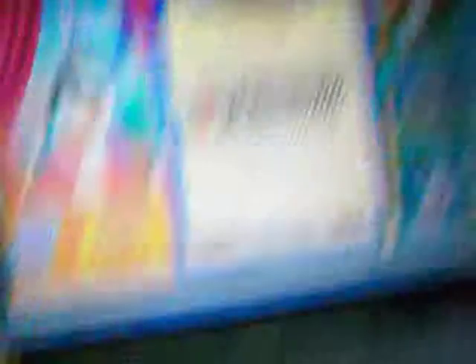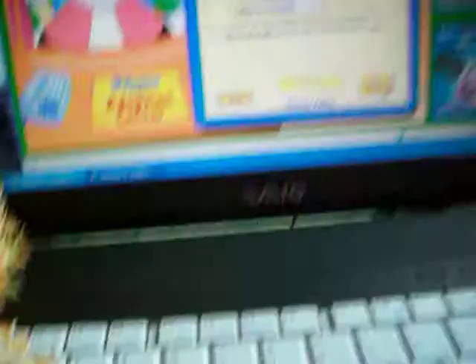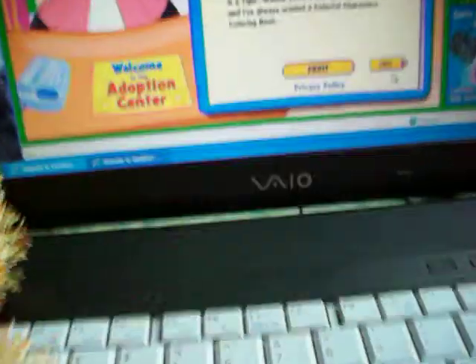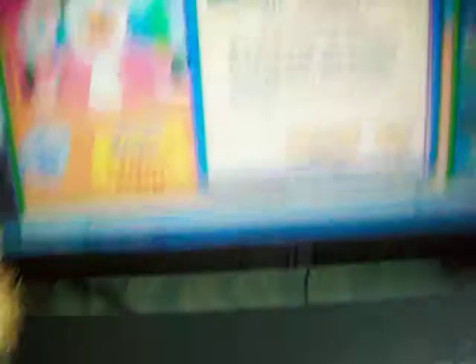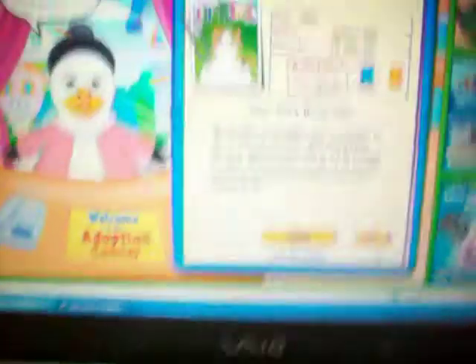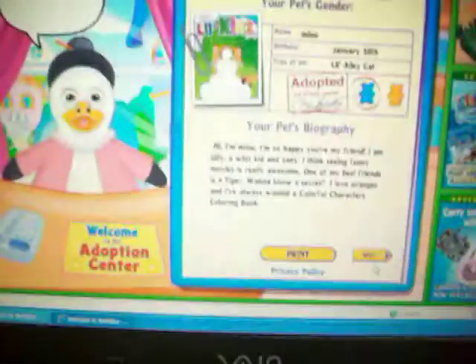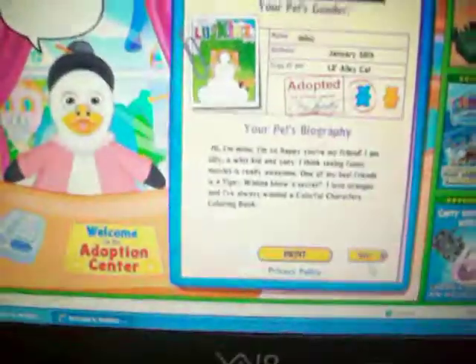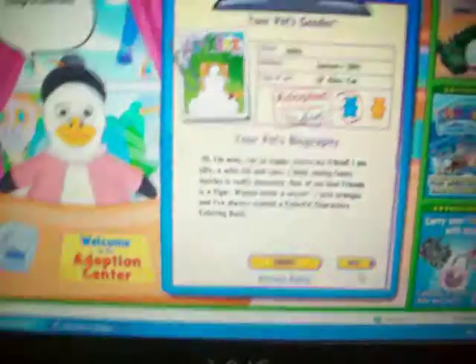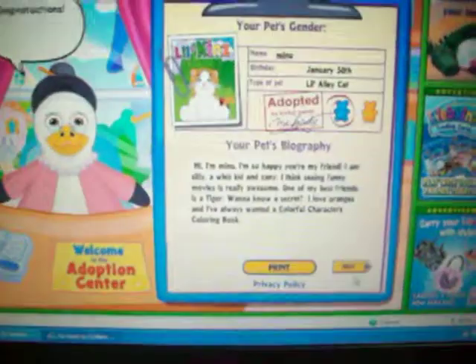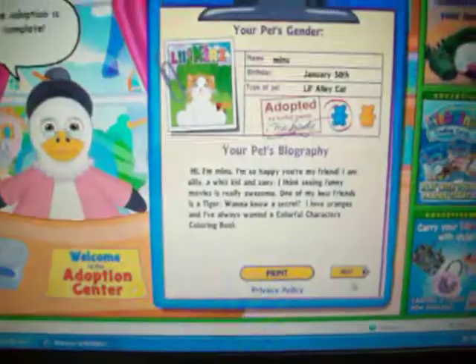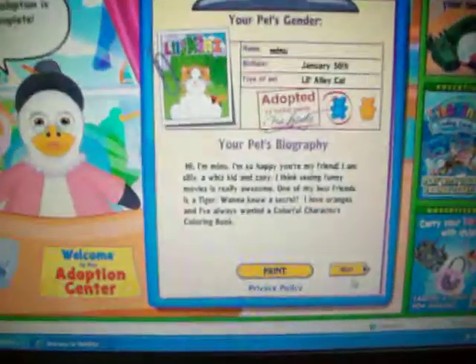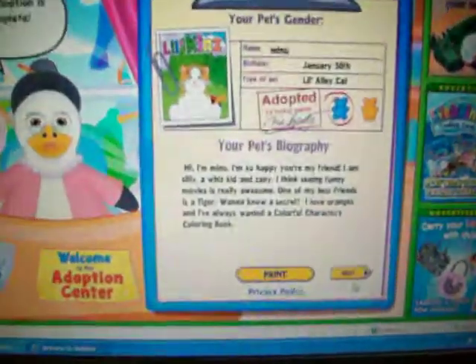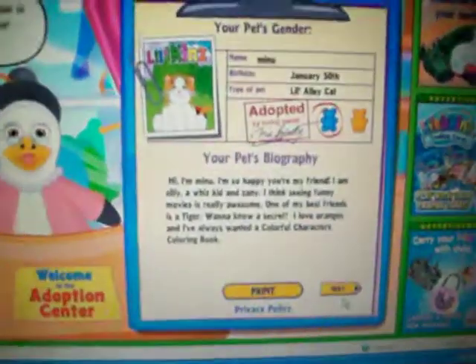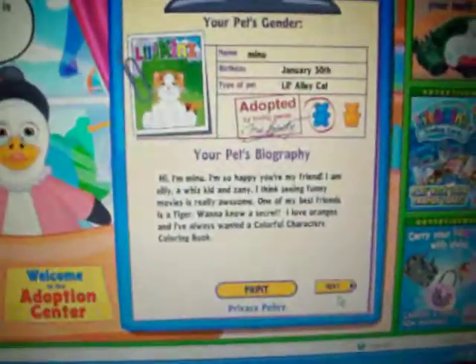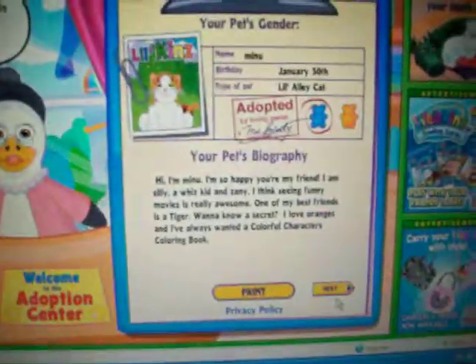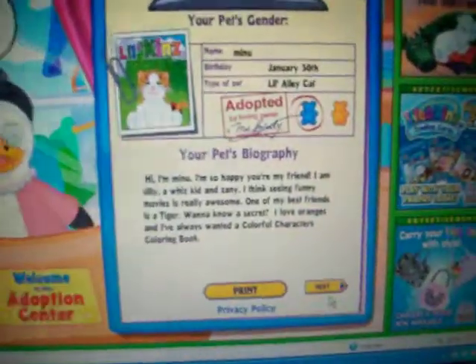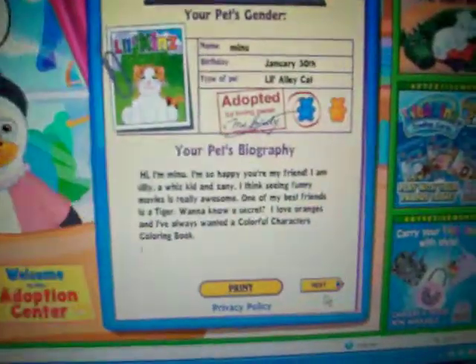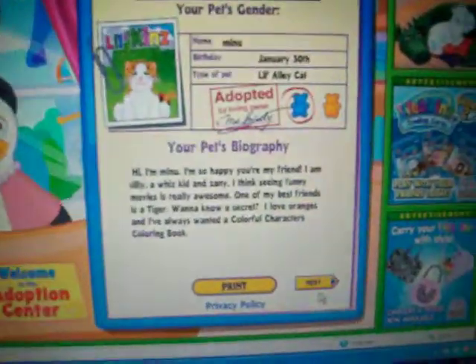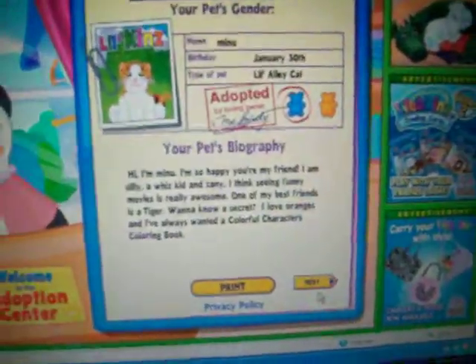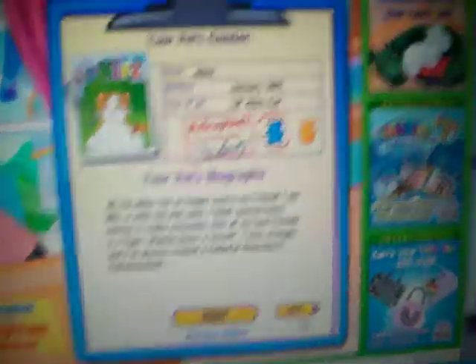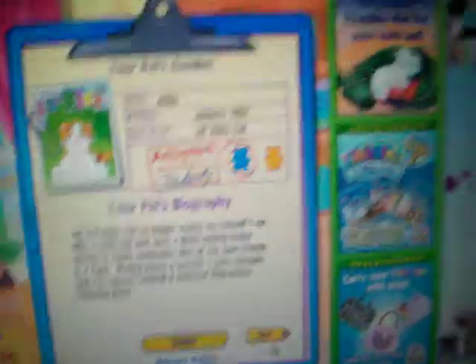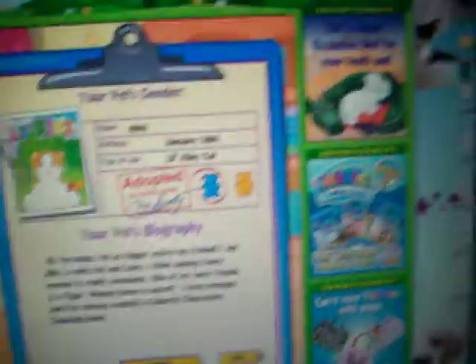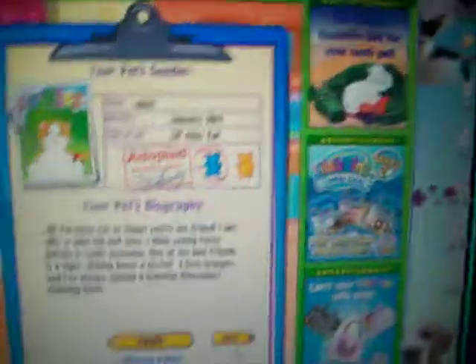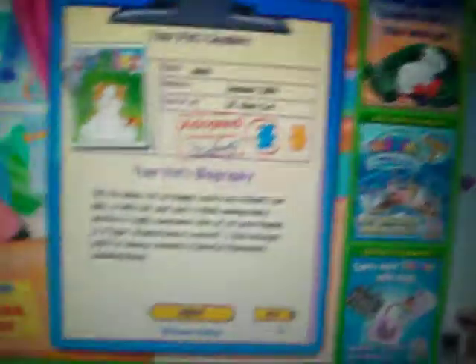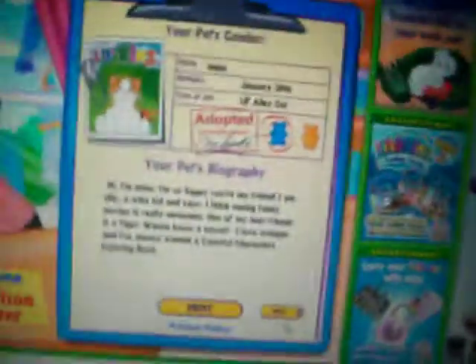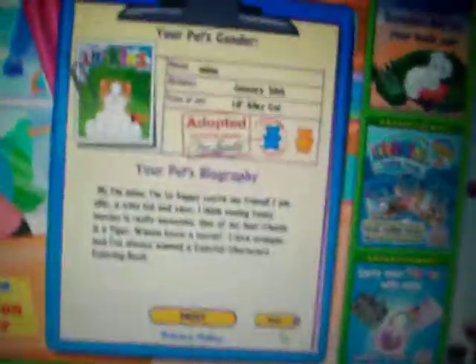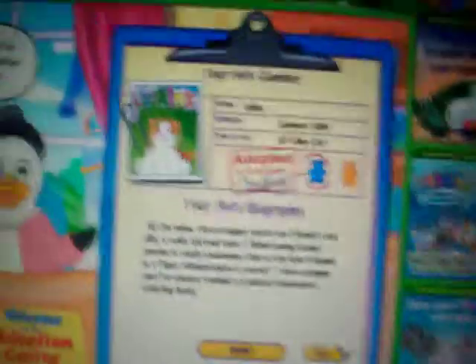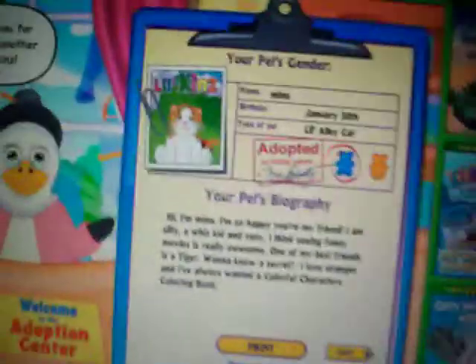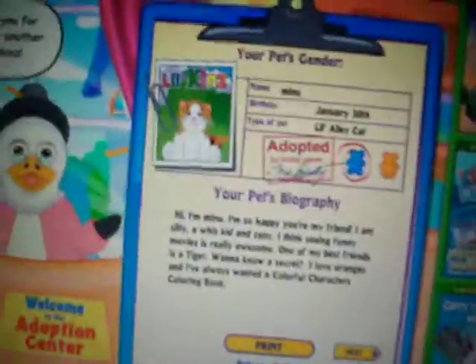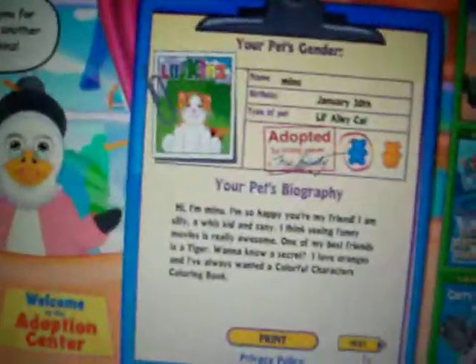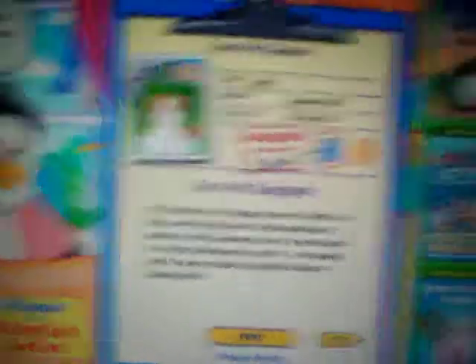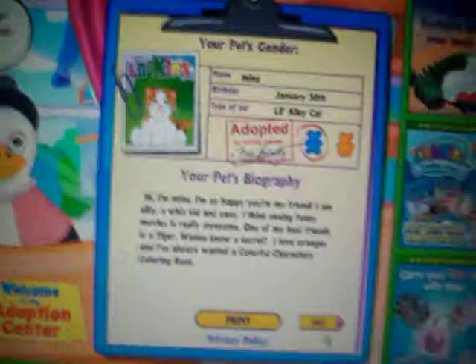Congratulations. The adoption is complete. Thank you for adopting another Webkinz.